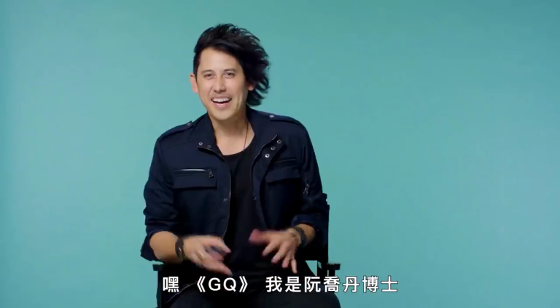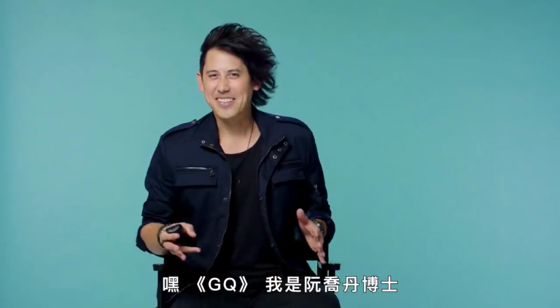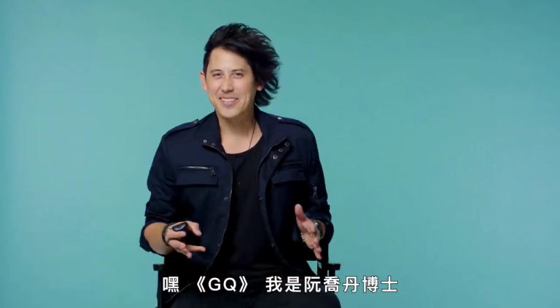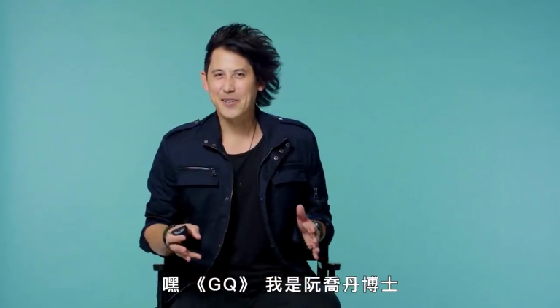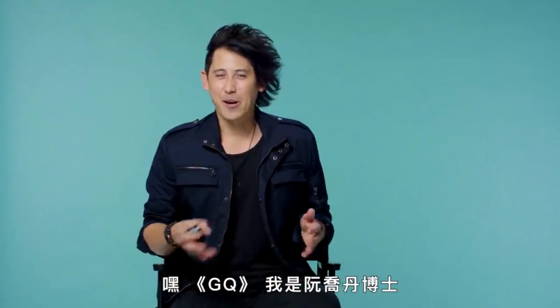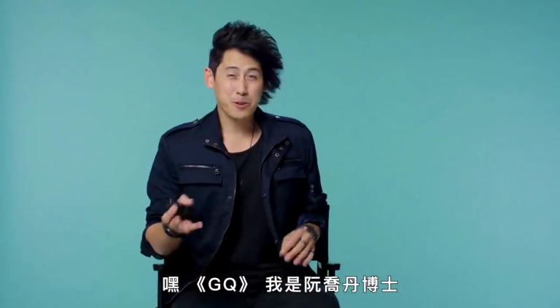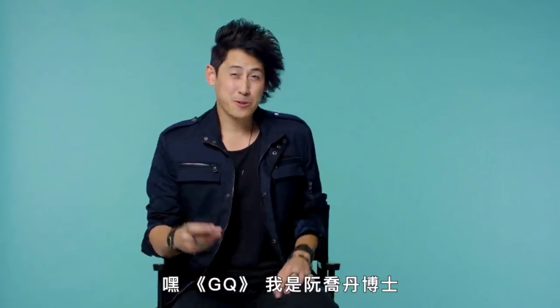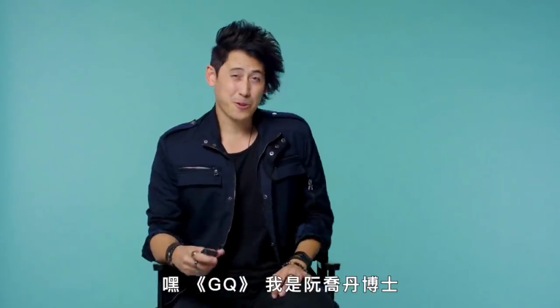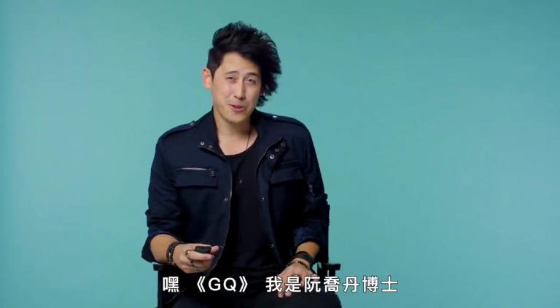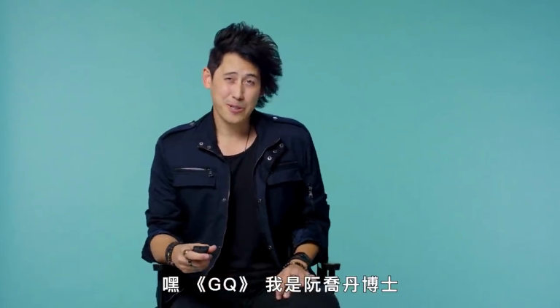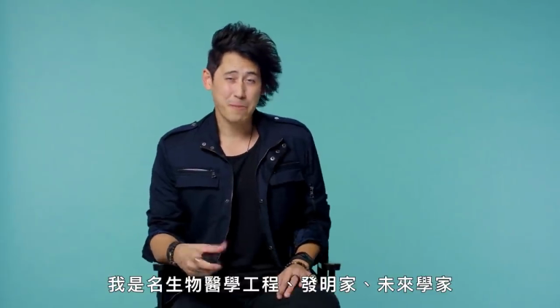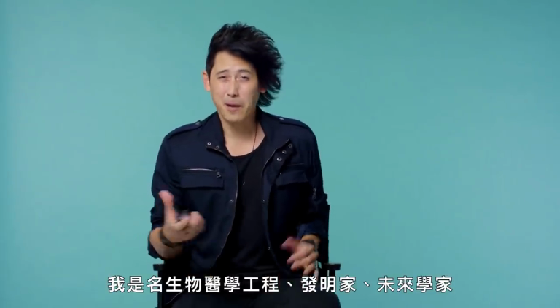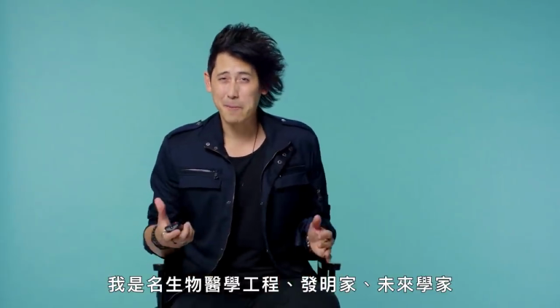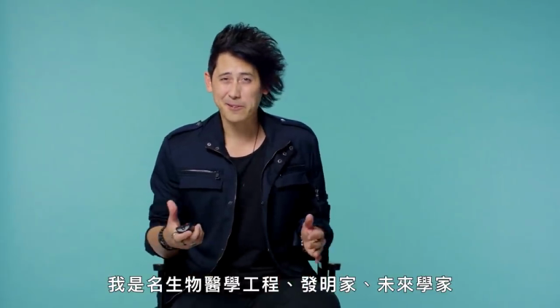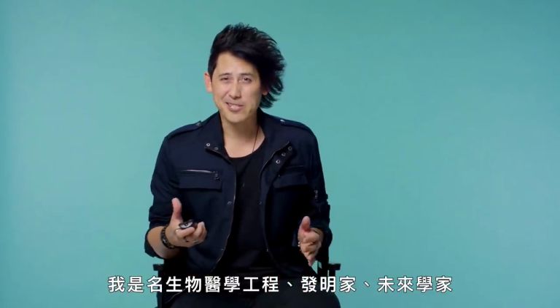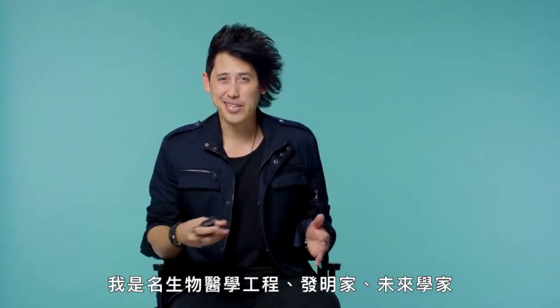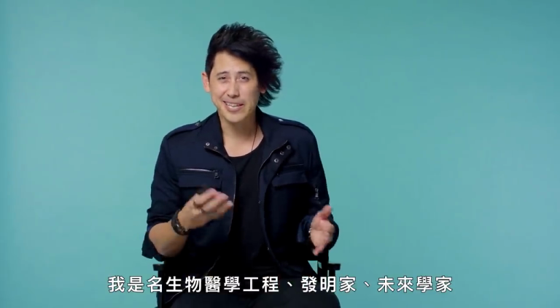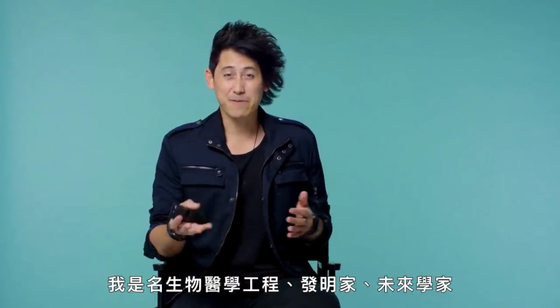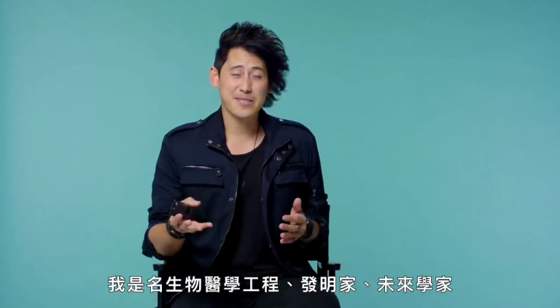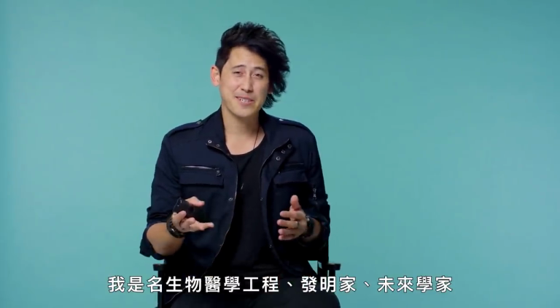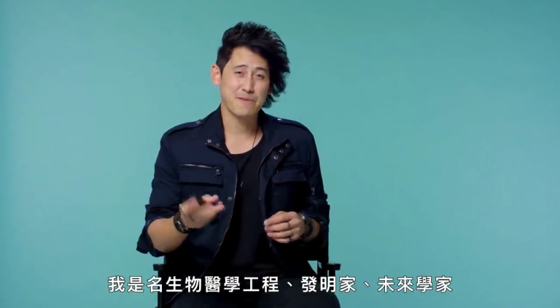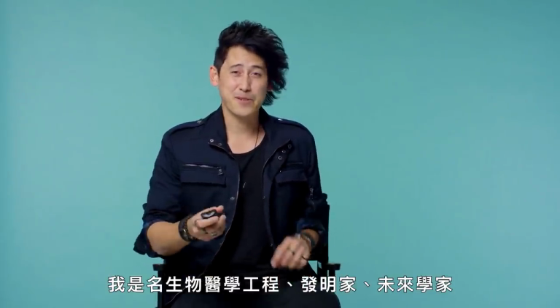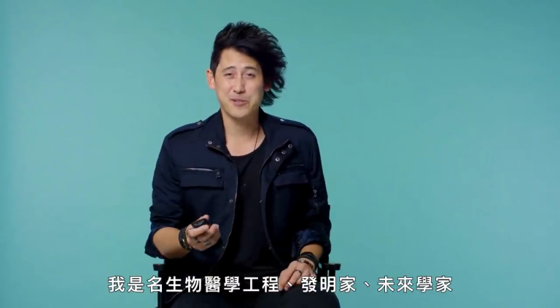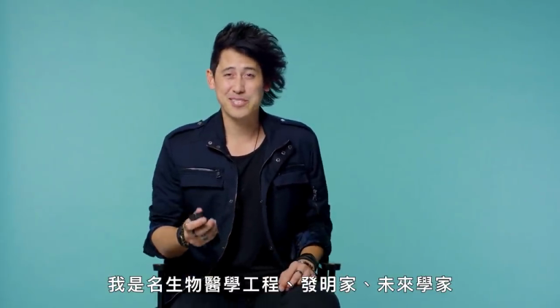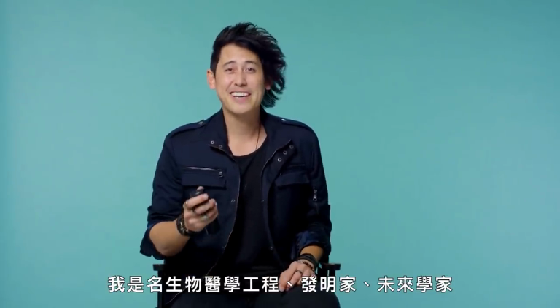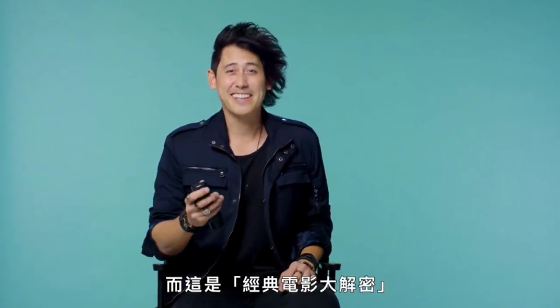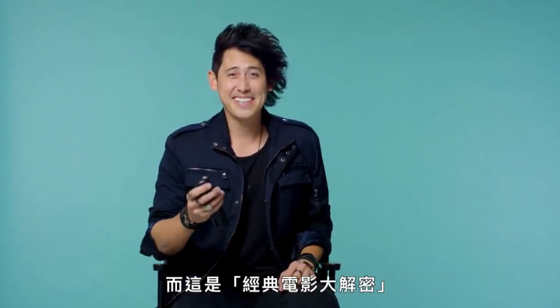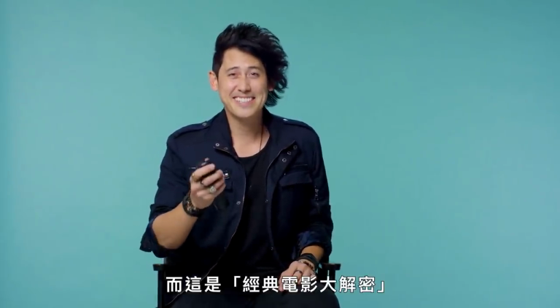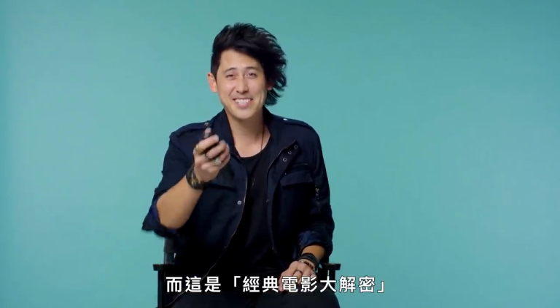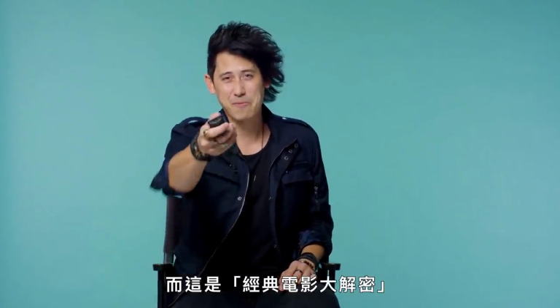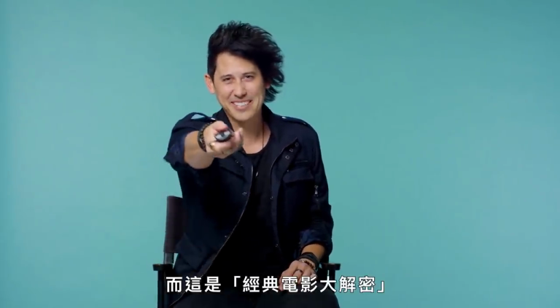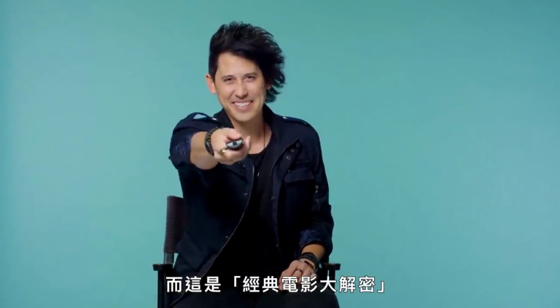Hey GQ, I'm Dr. Jordan Nguyen. I'm a biomedical engineer, inventor and futurist, and this is The Breakdown.